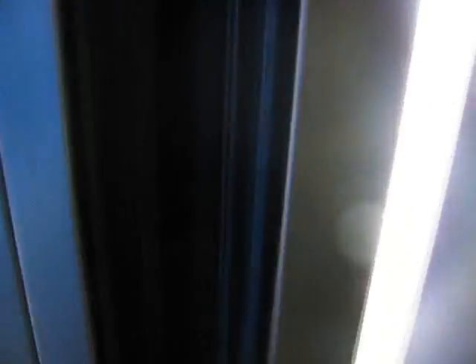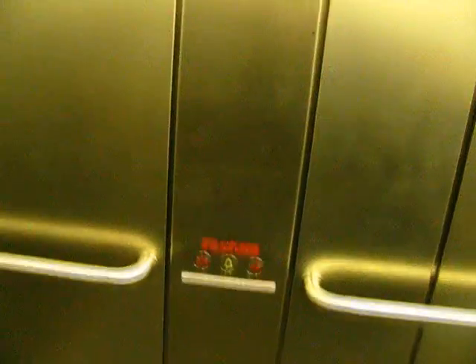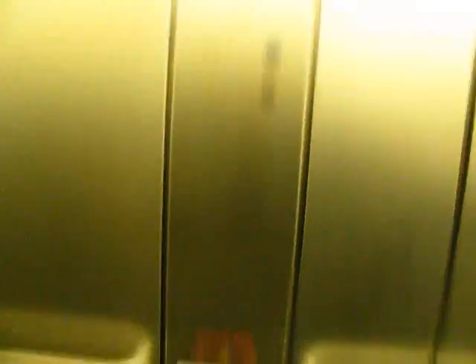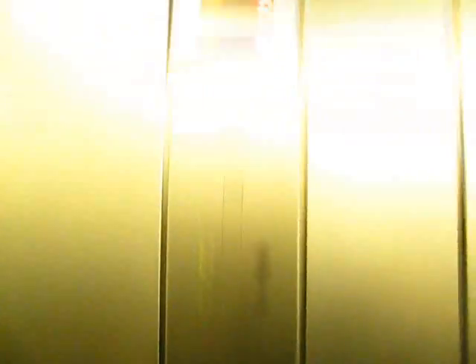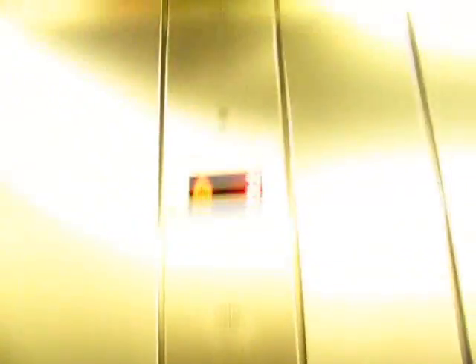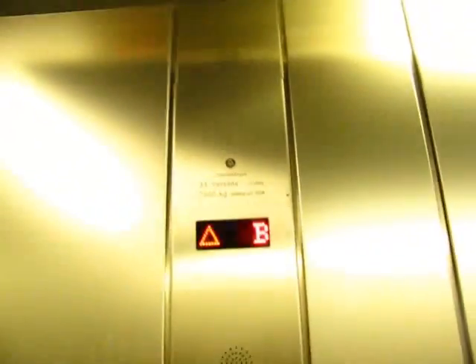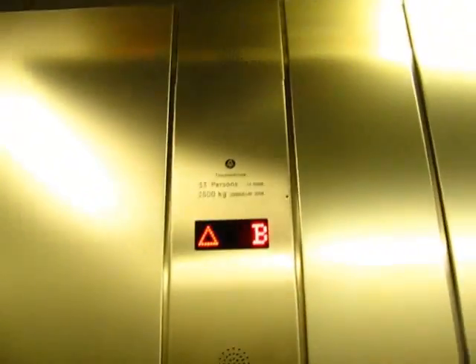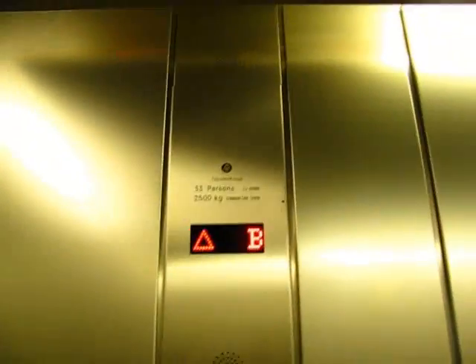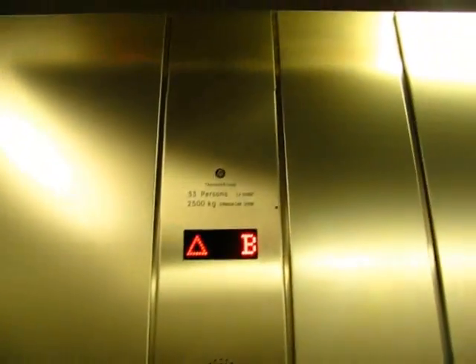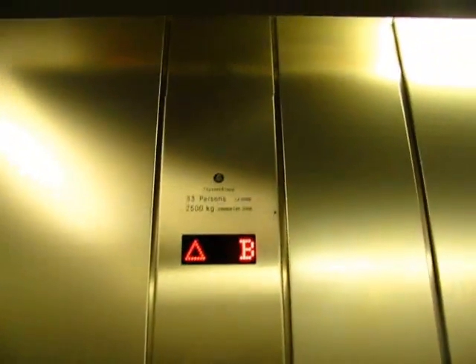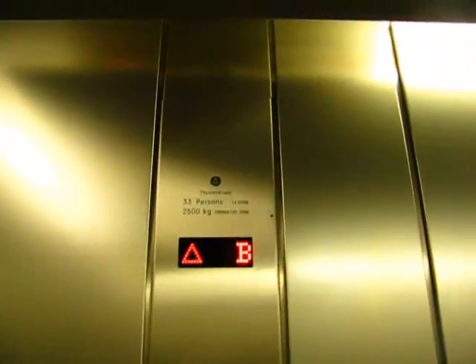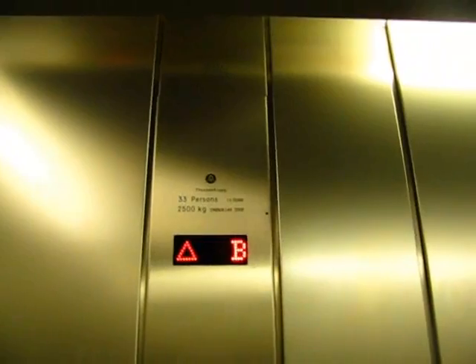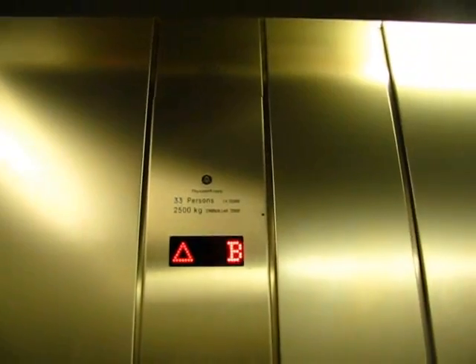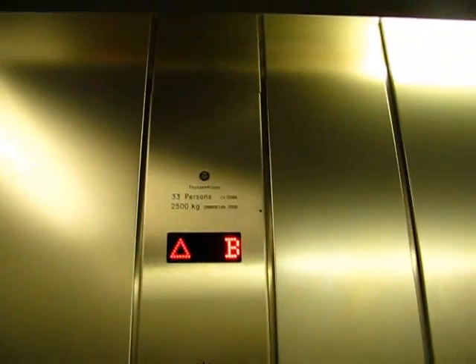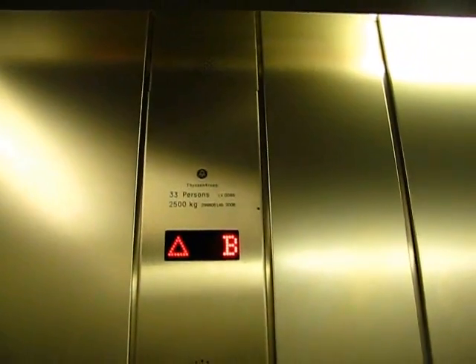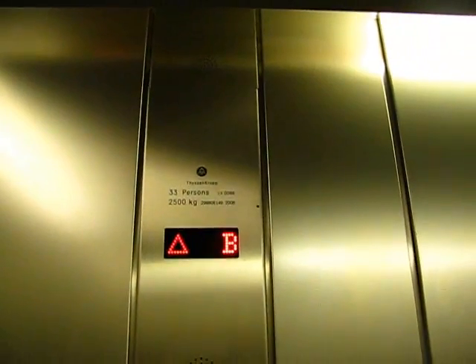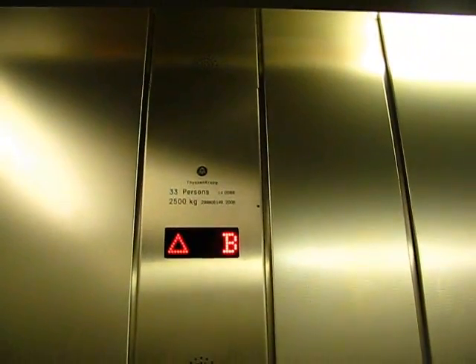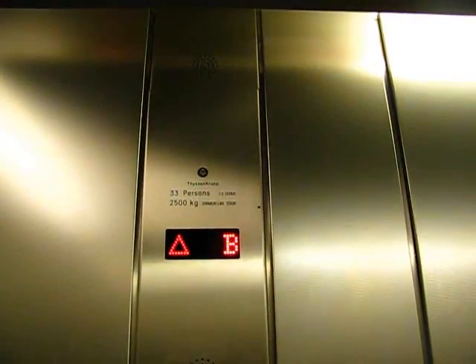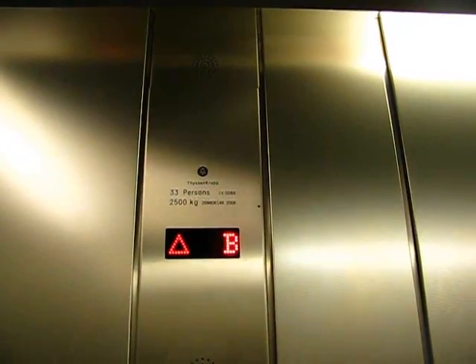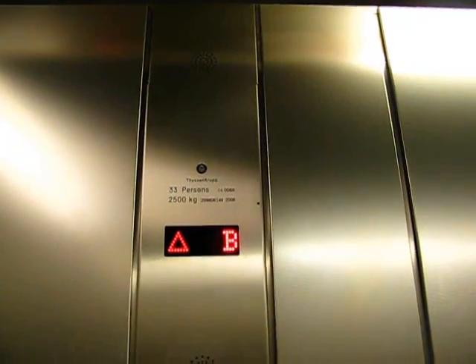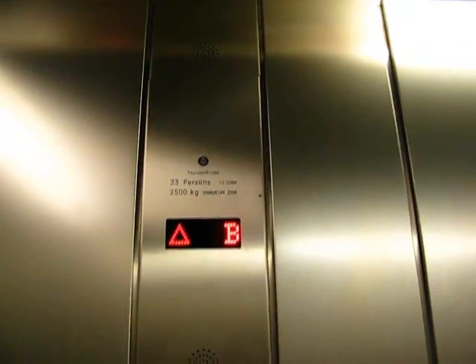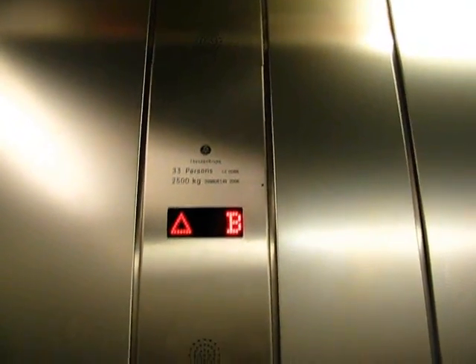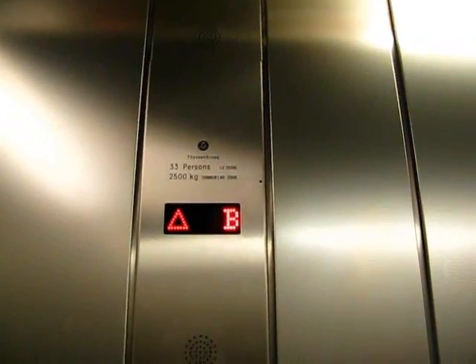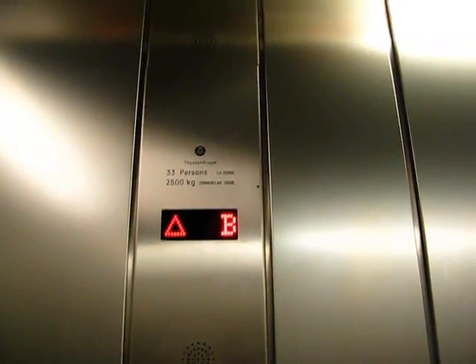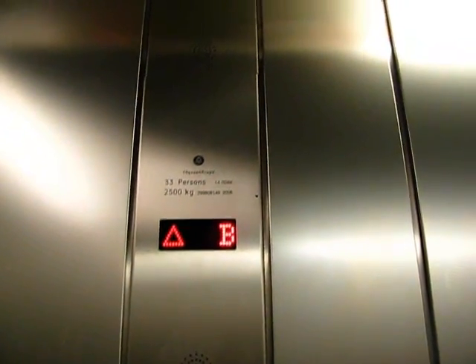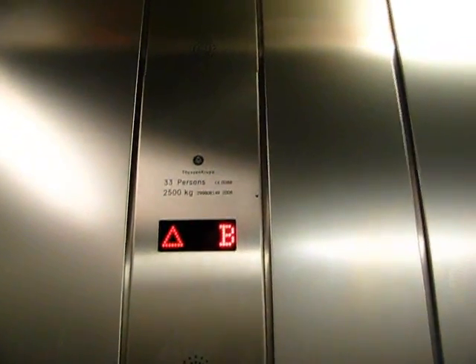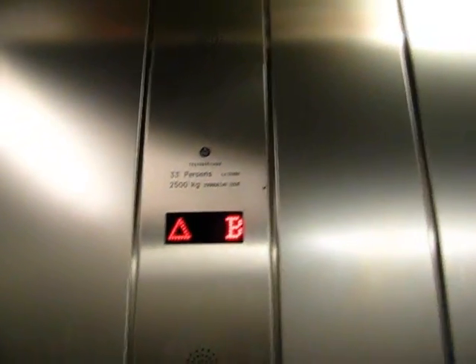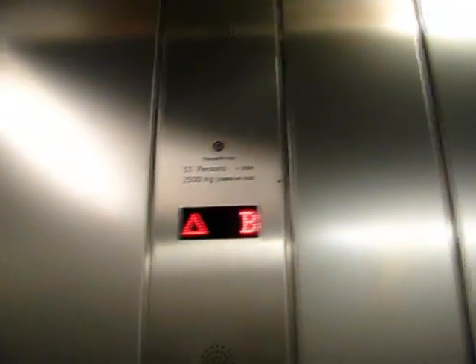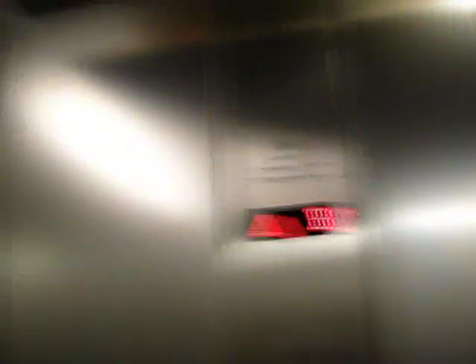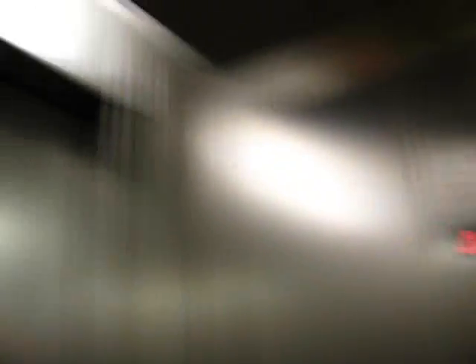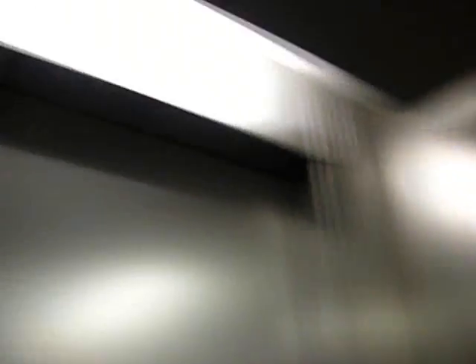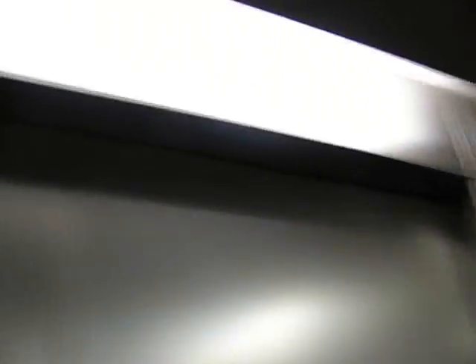Now I'm in the lower car and I'm in the basement. The lift is refusing to move, but let's see how the other car is on the ground floor.